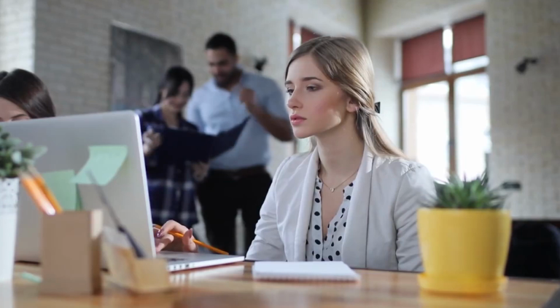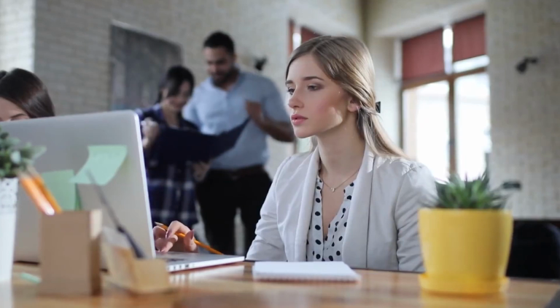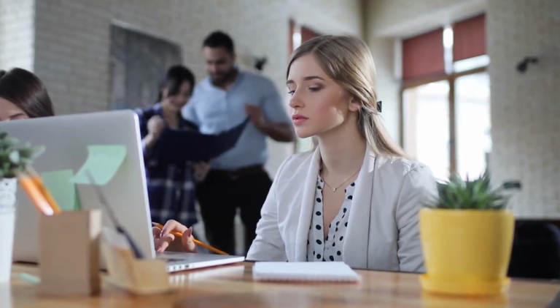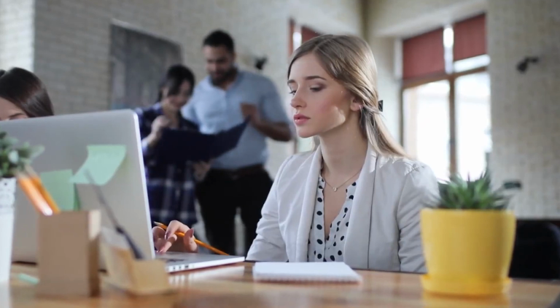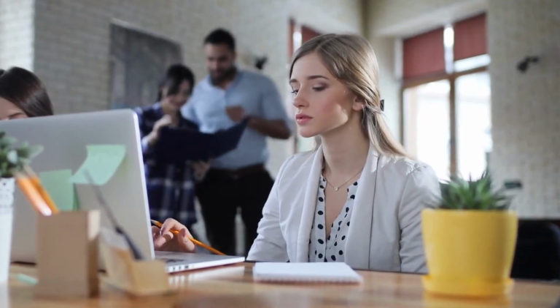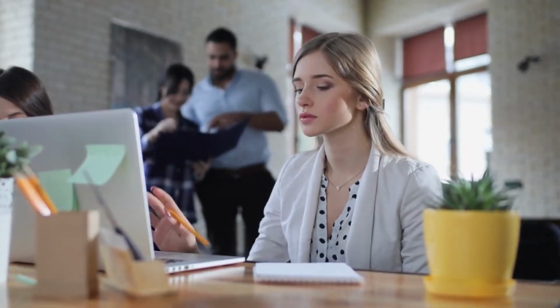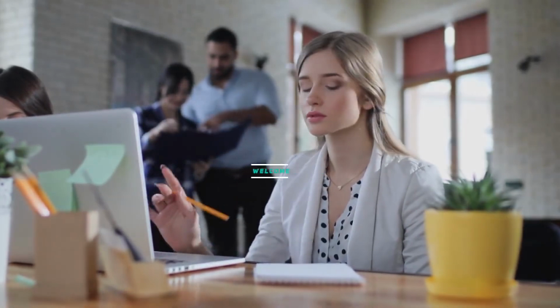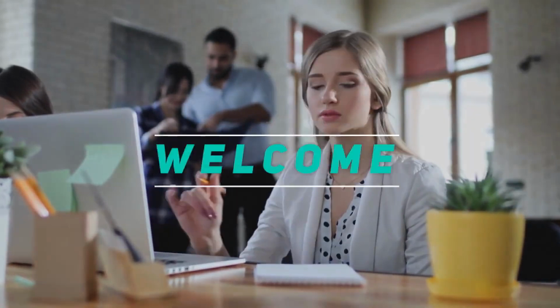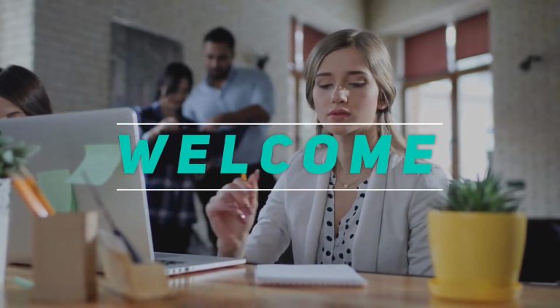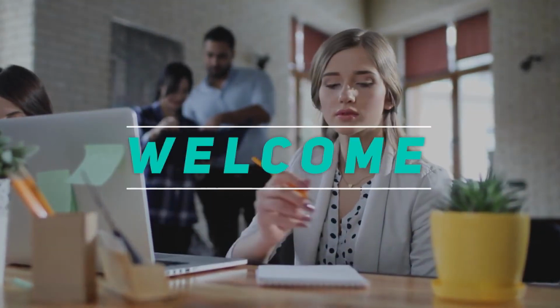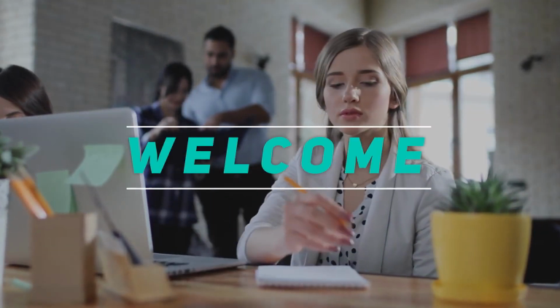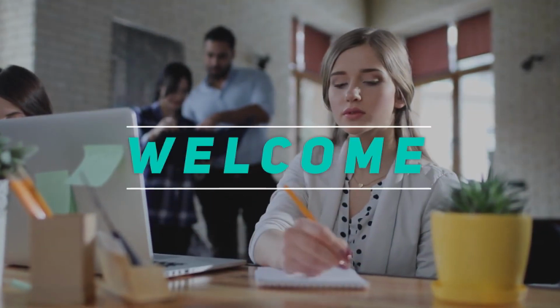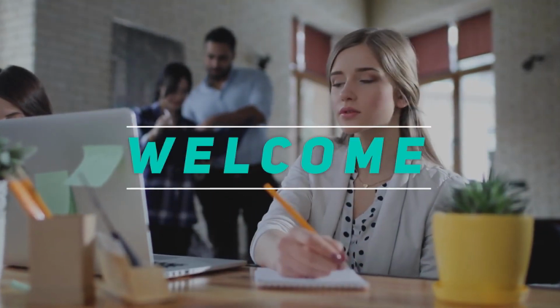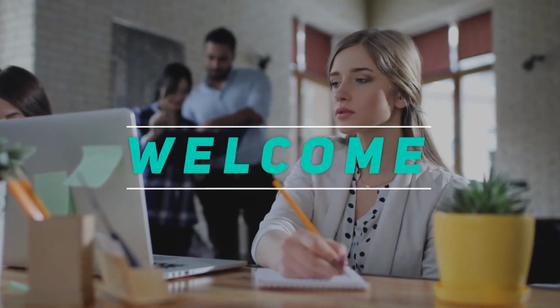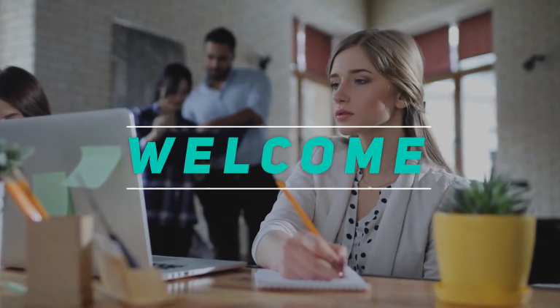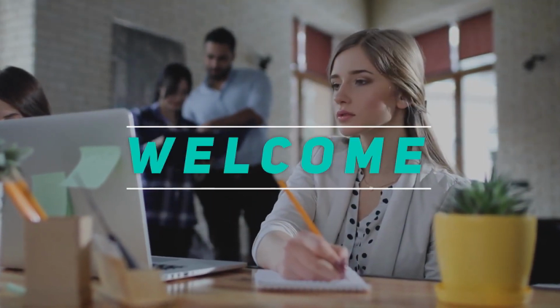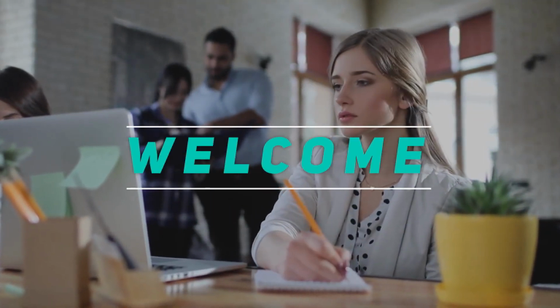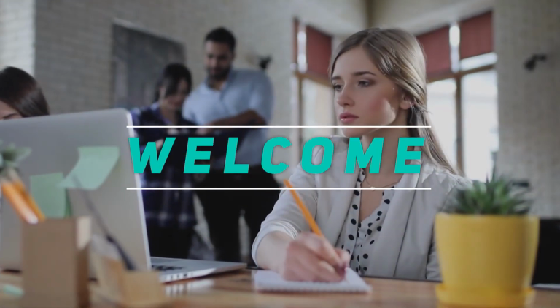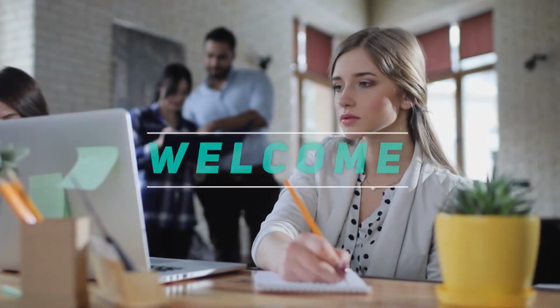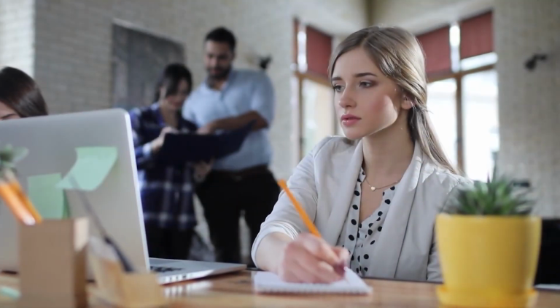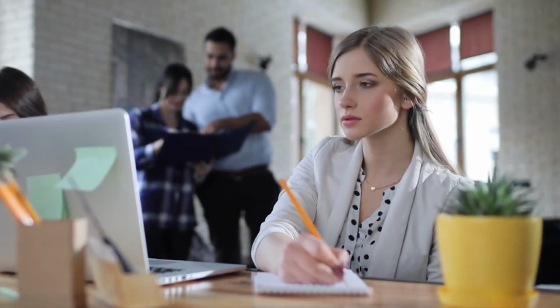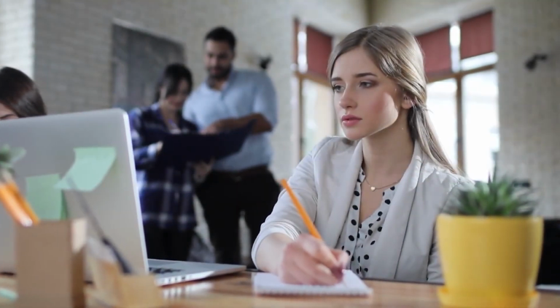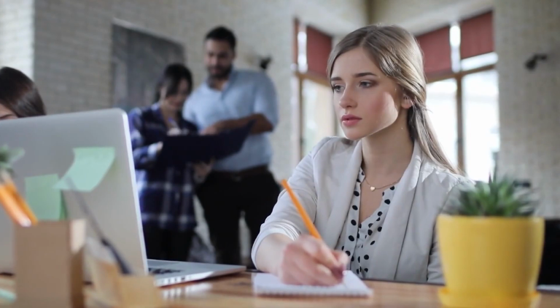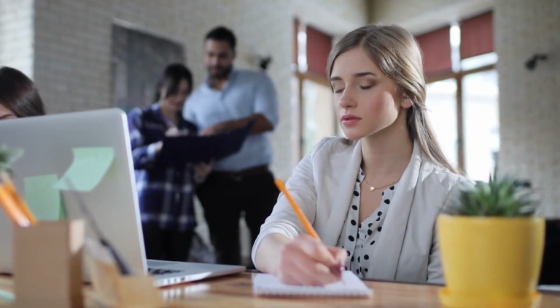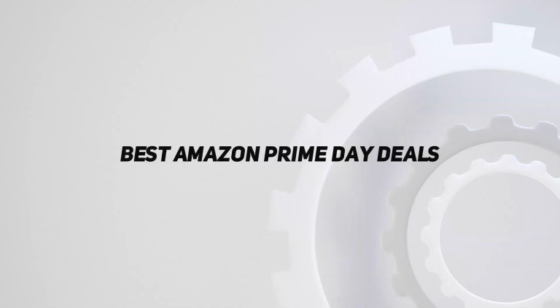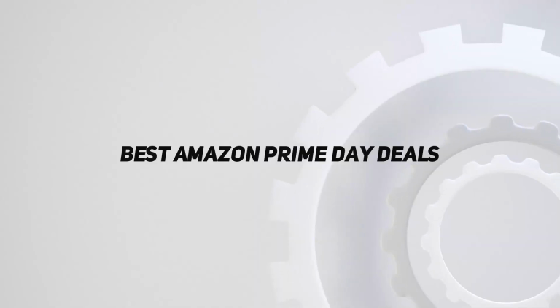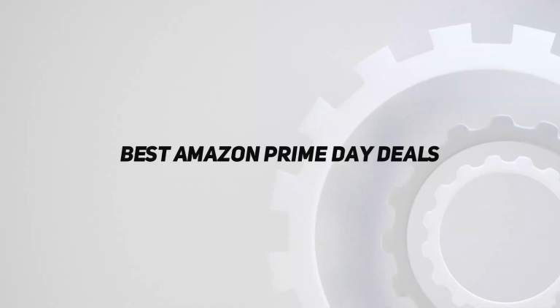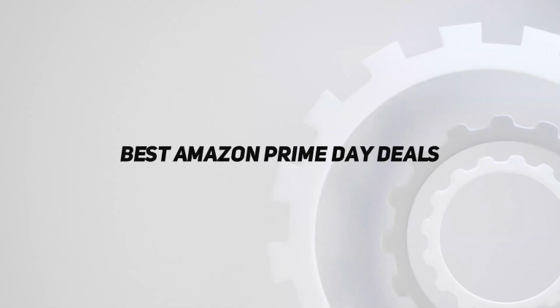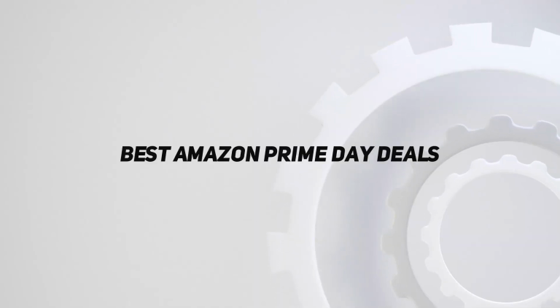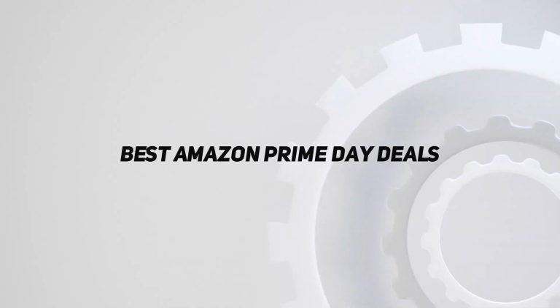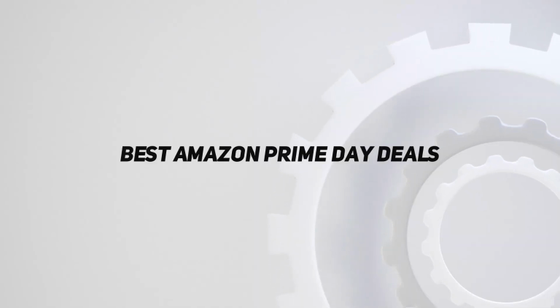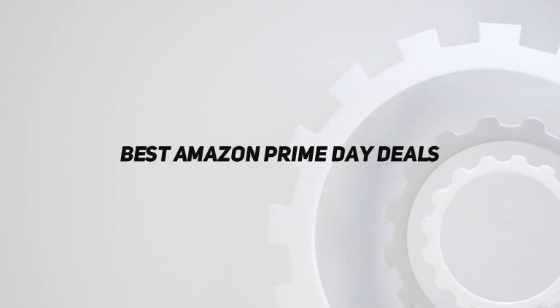Hey, welcome back to my channel. In this video, I'm going to talk about the top 5 best Amazon Prime Day deals.